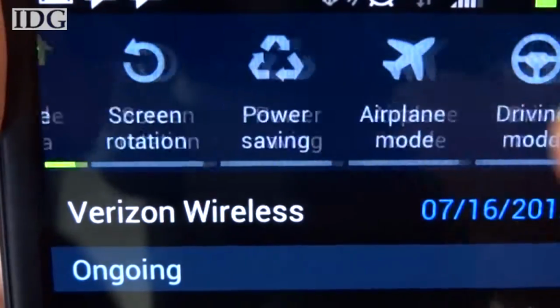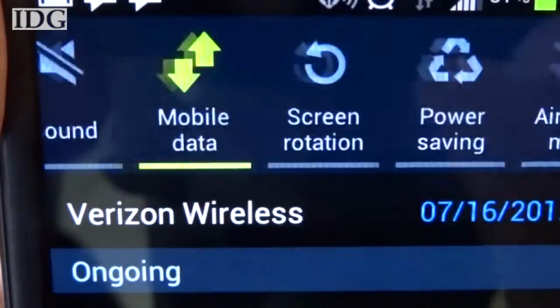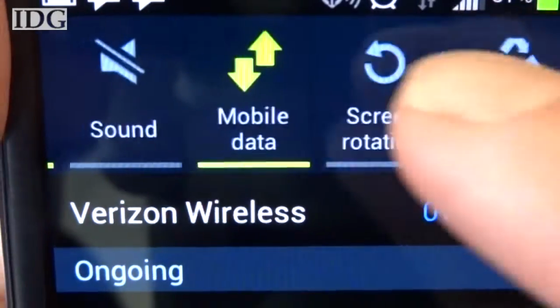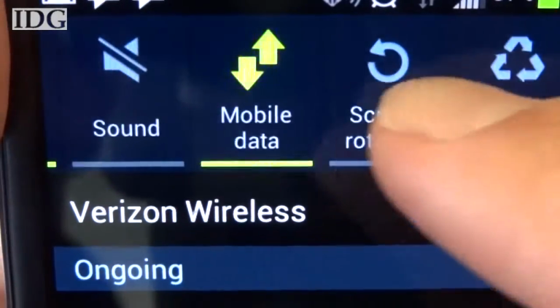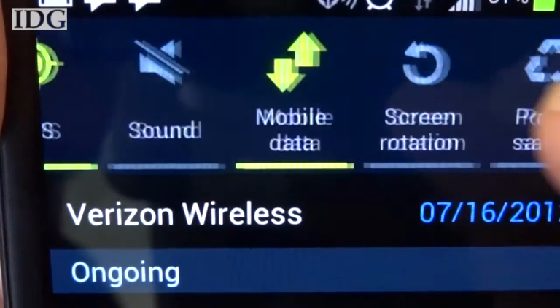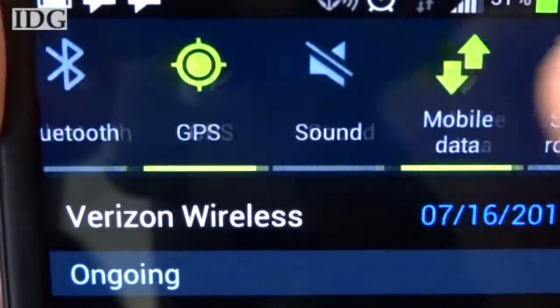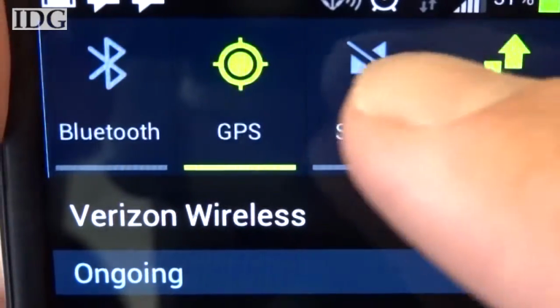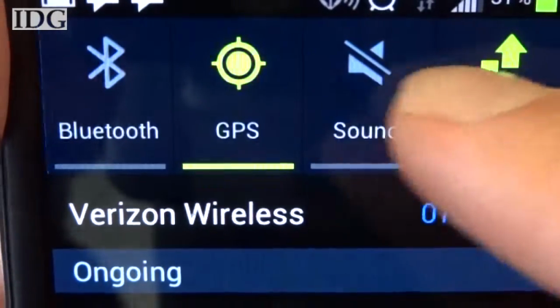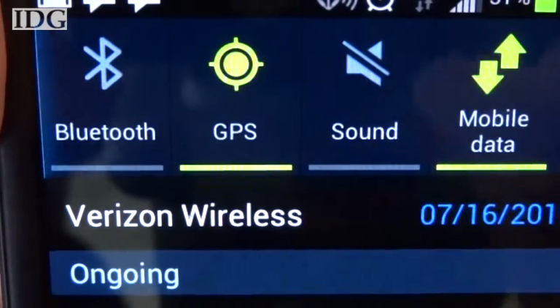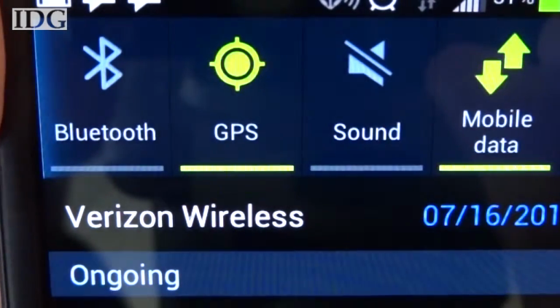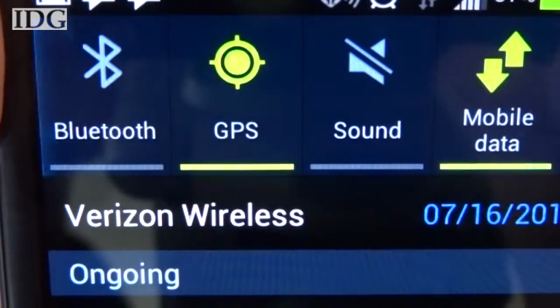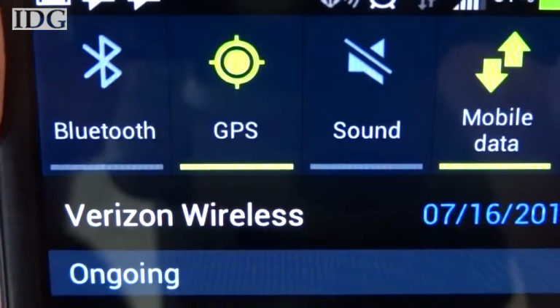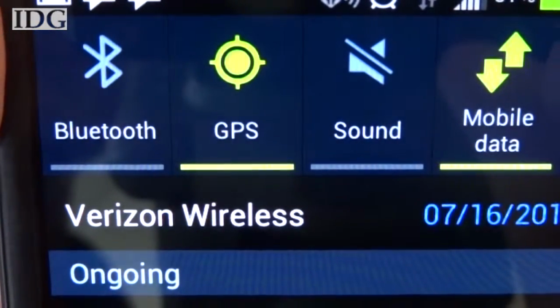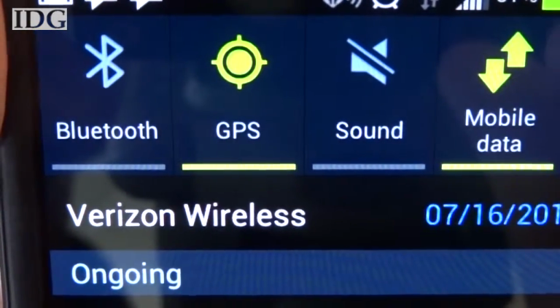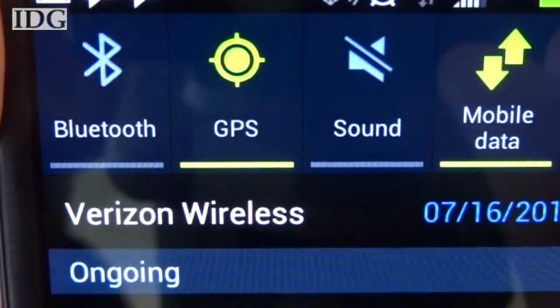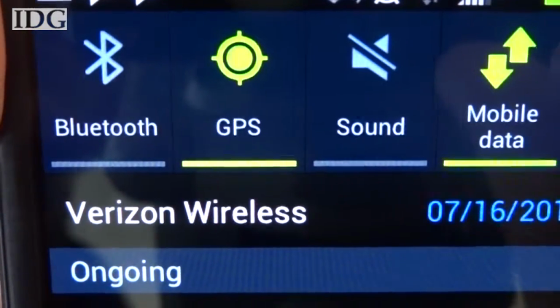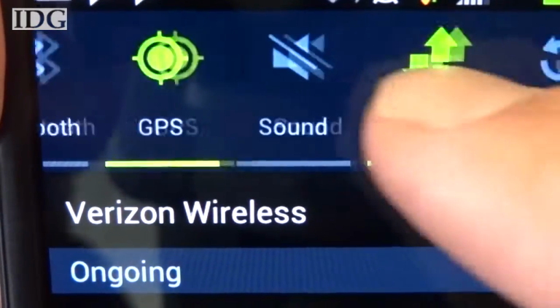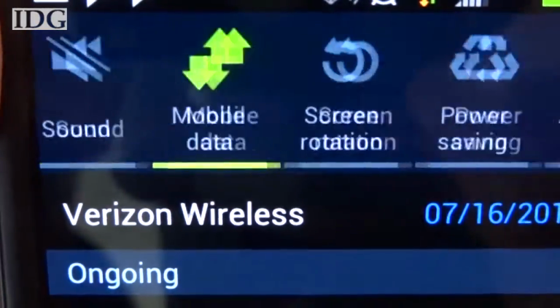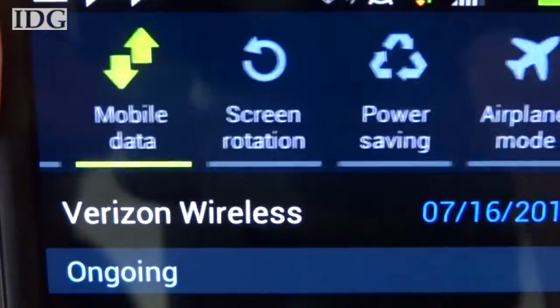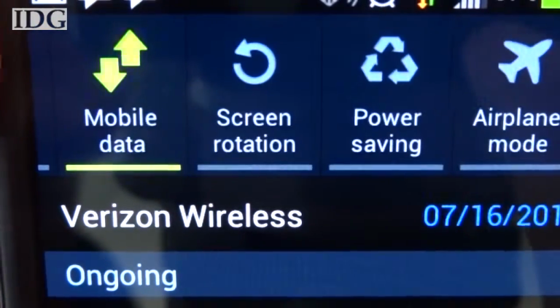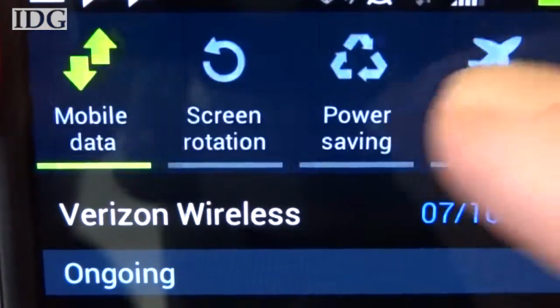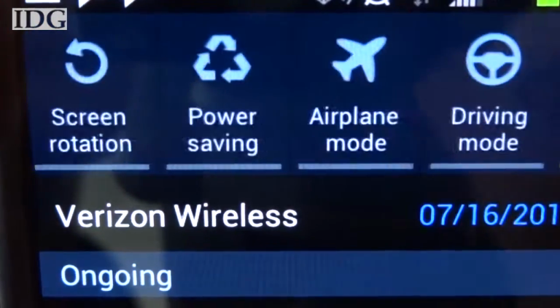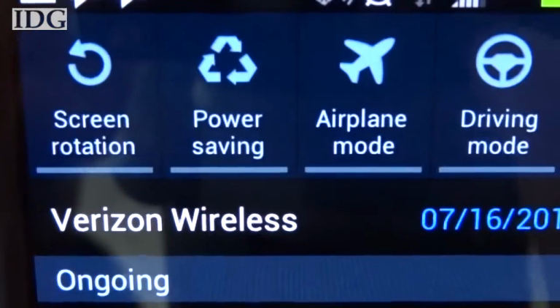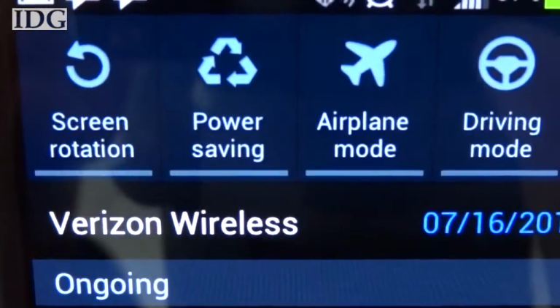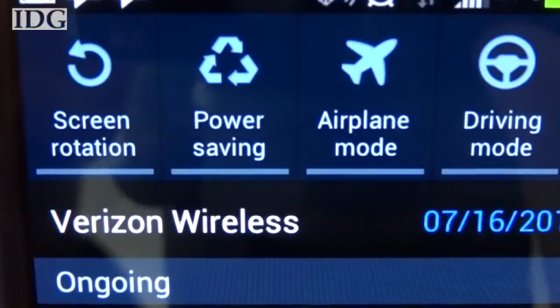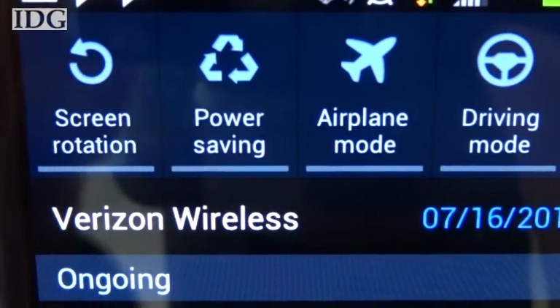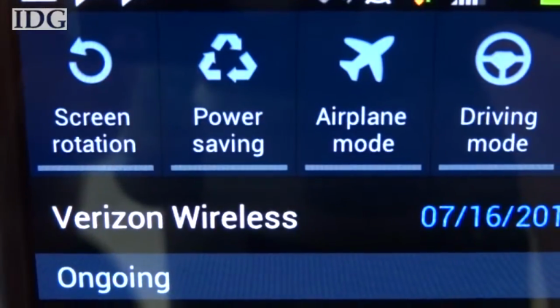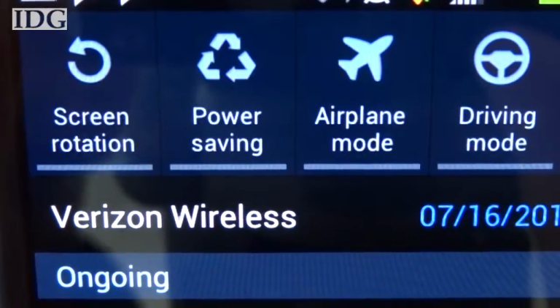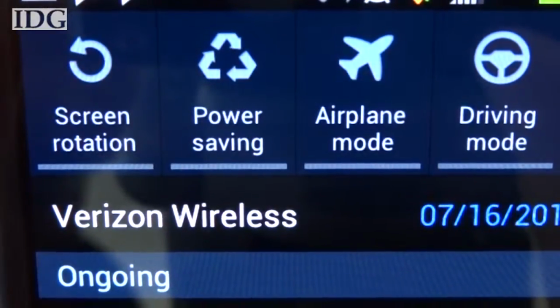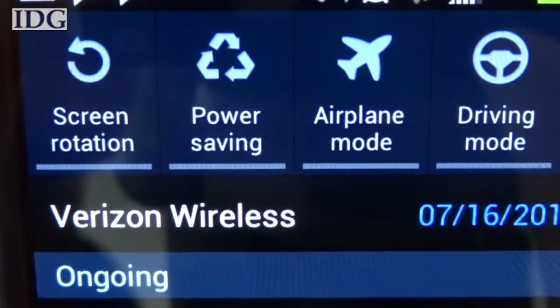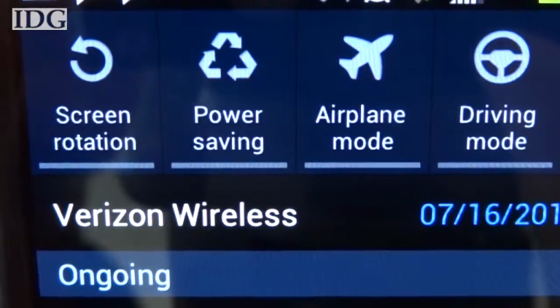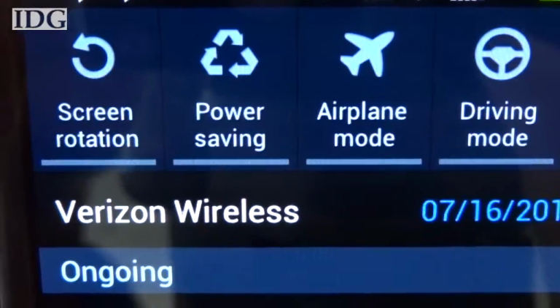Battery life is good, with about 12 to 15 hours under normal usage, with the 4G and GPS radios on.